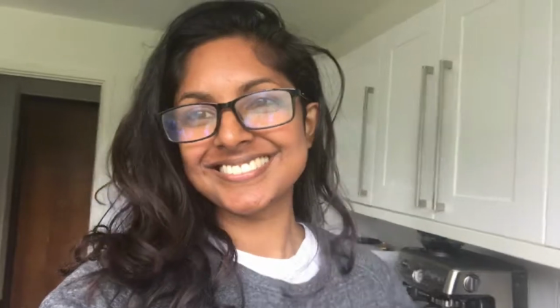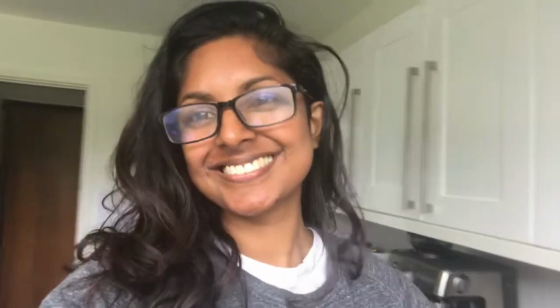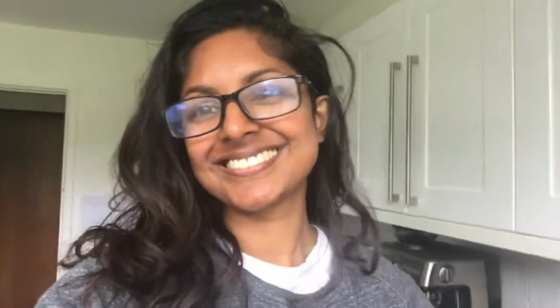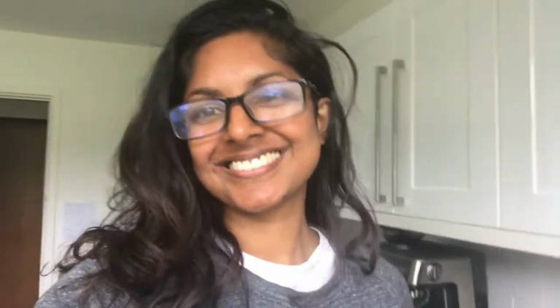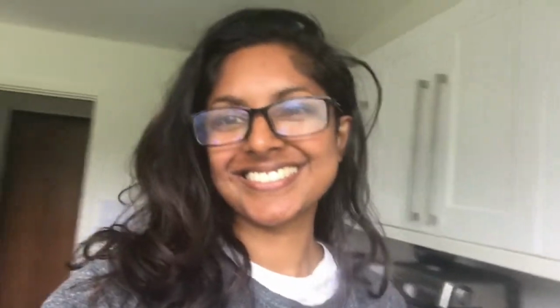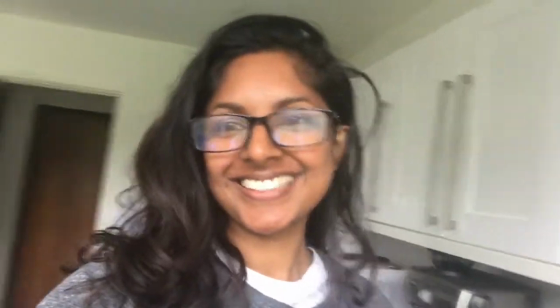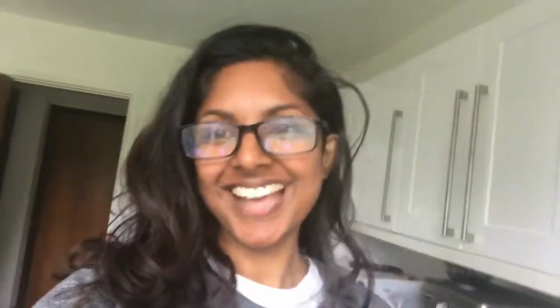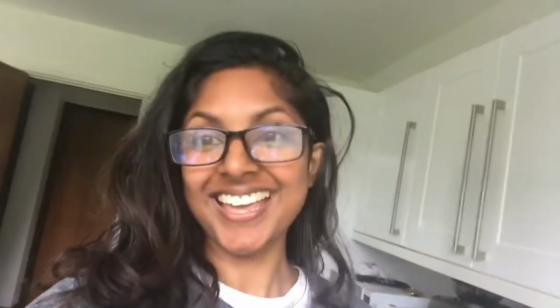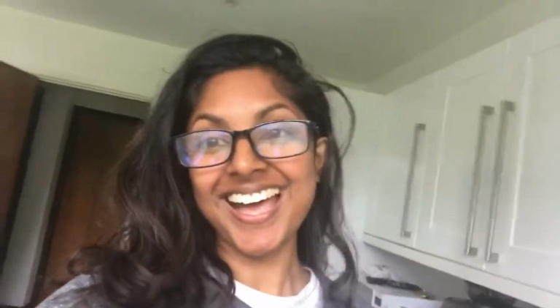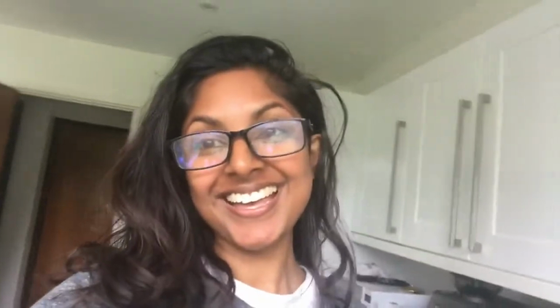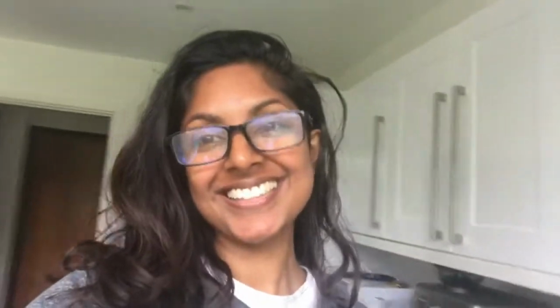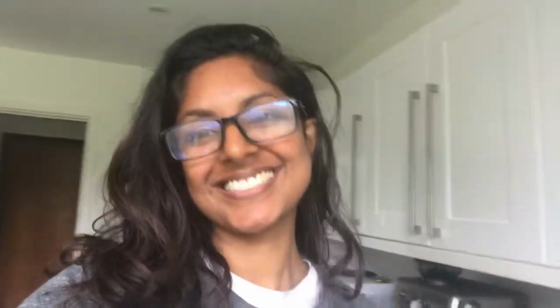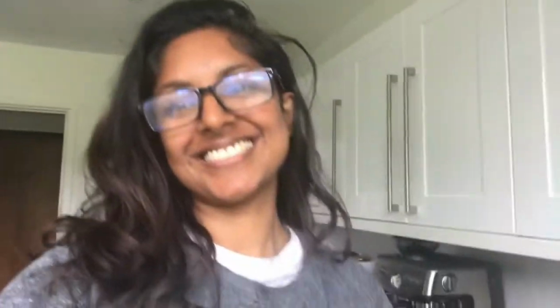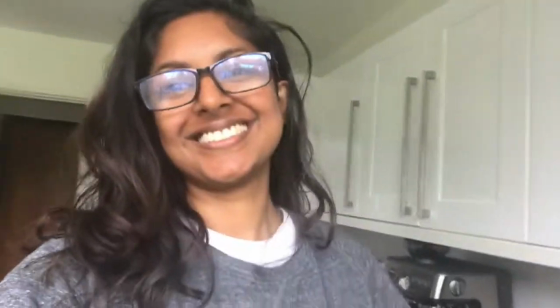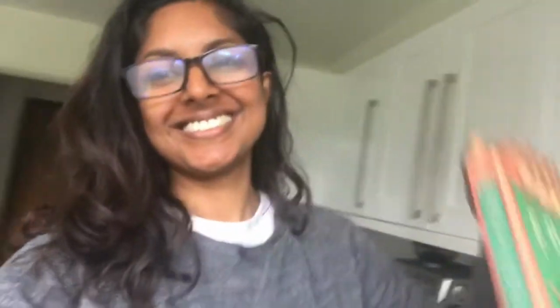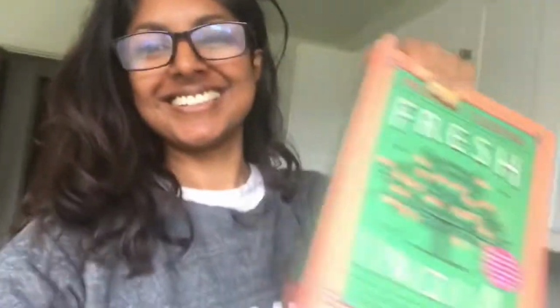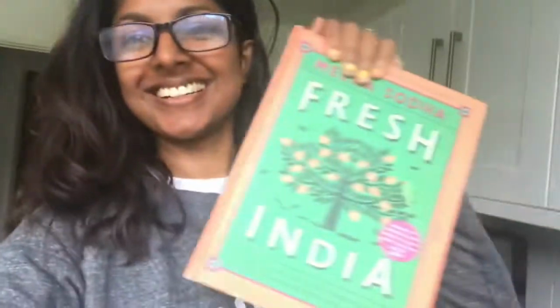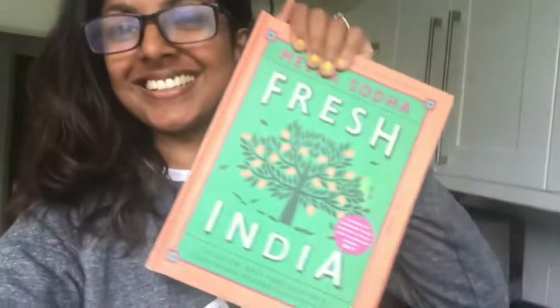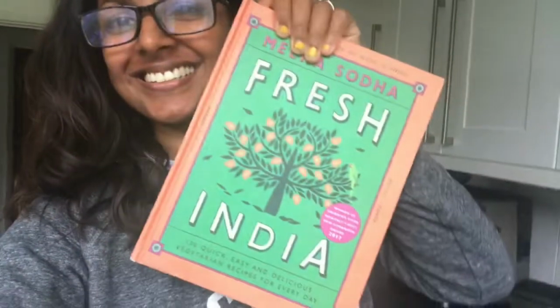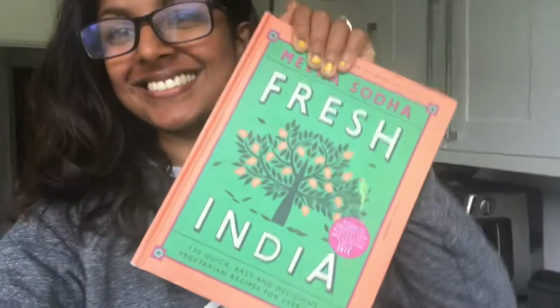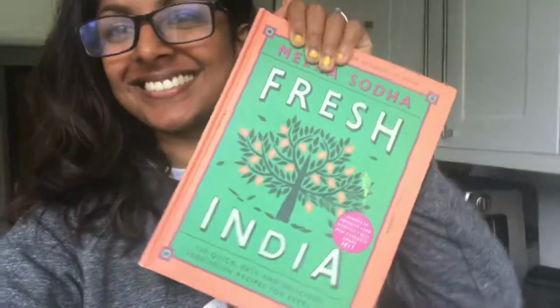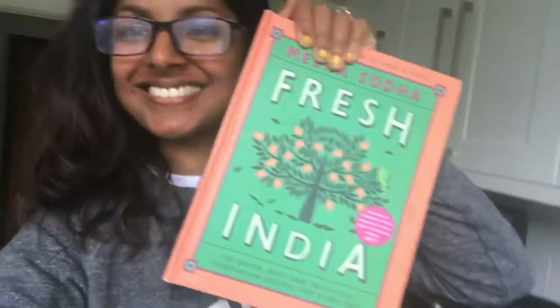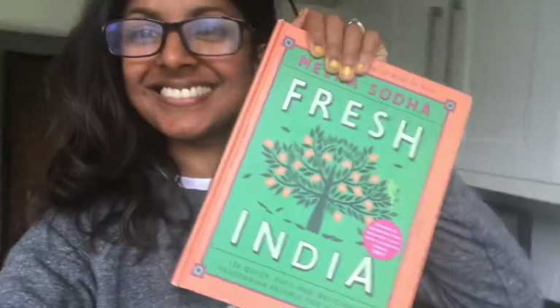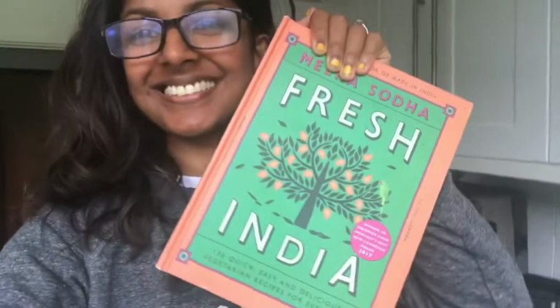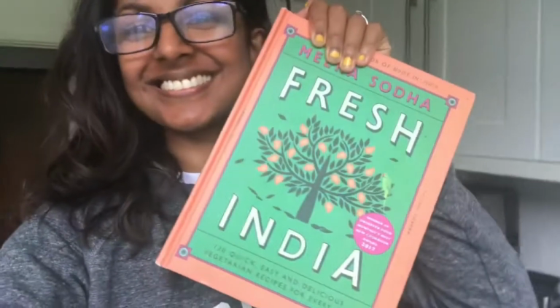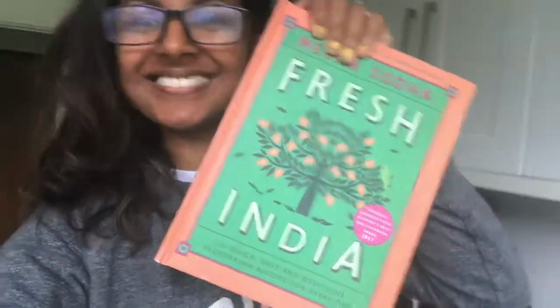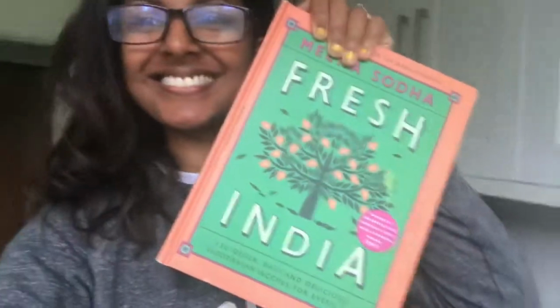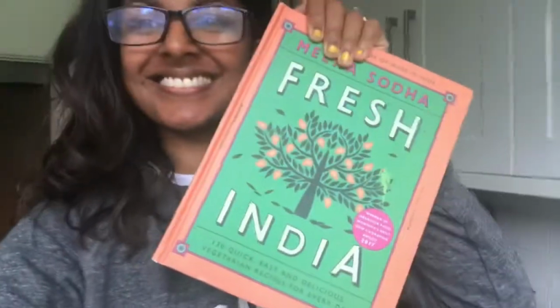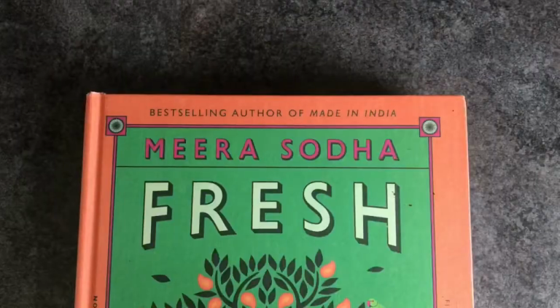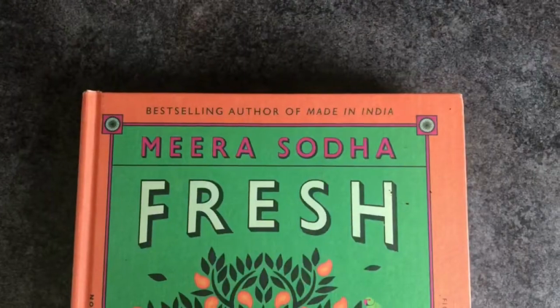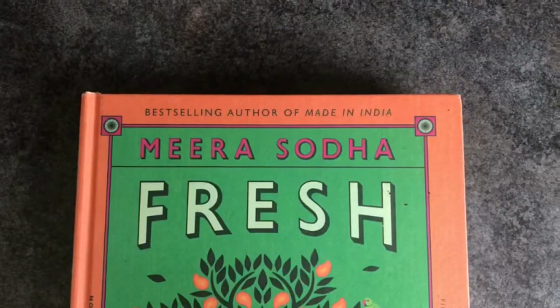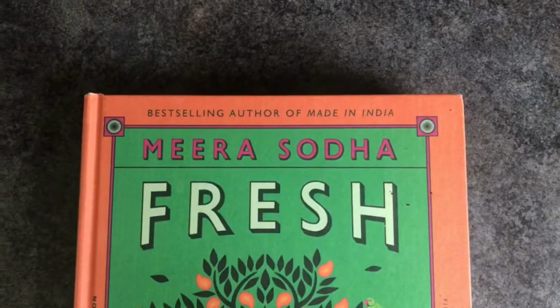Hey guys, day 65 today and today I'm making dosas from Fresh India by Mira Soda.